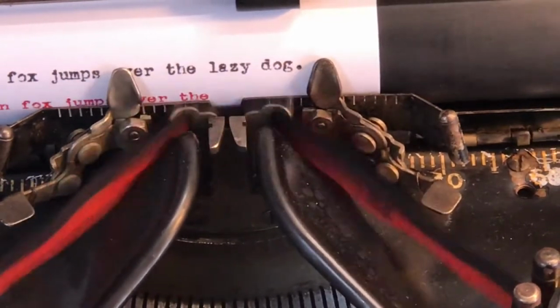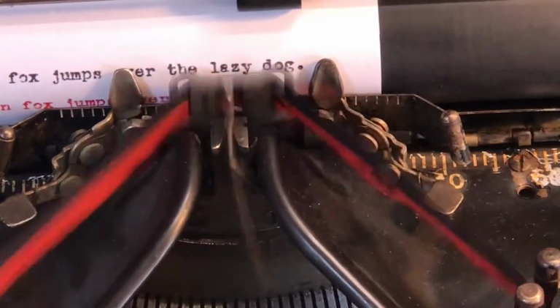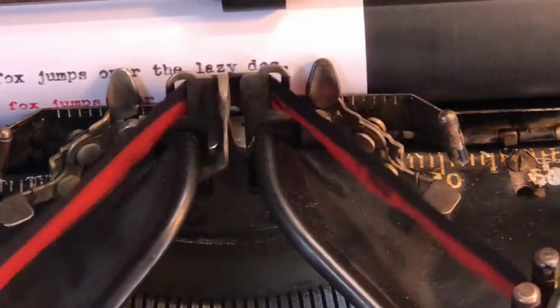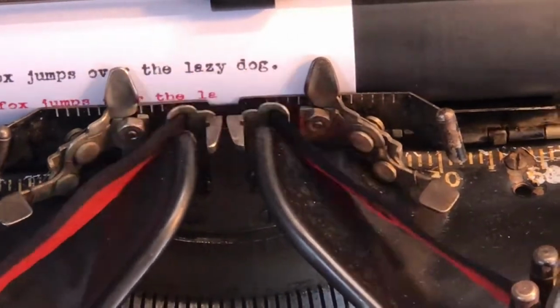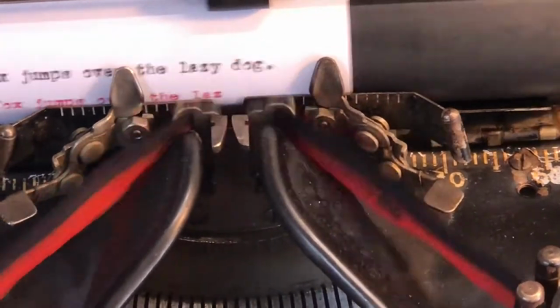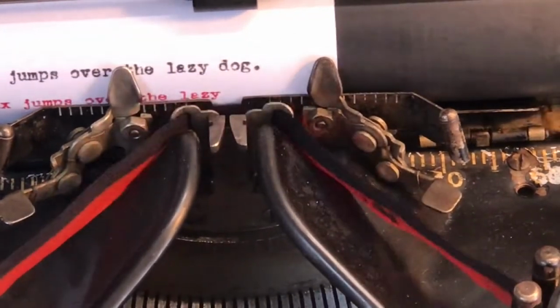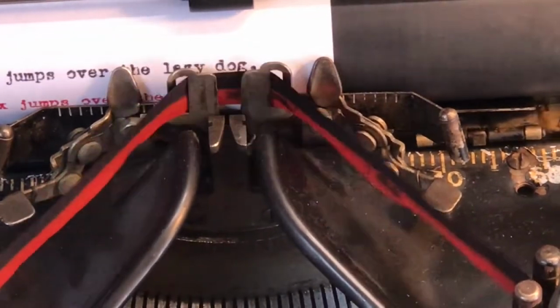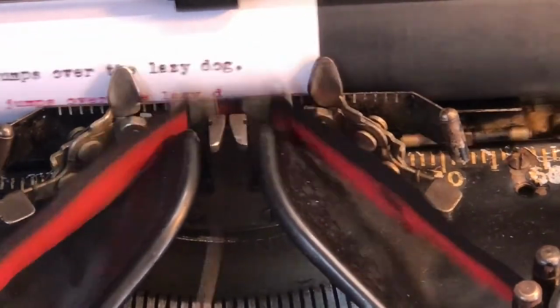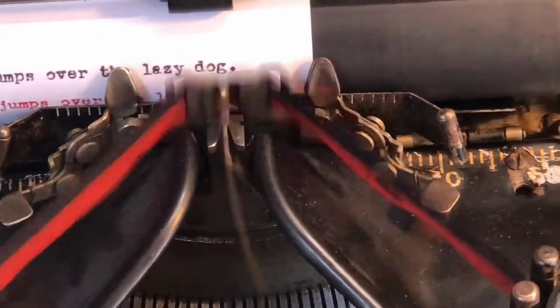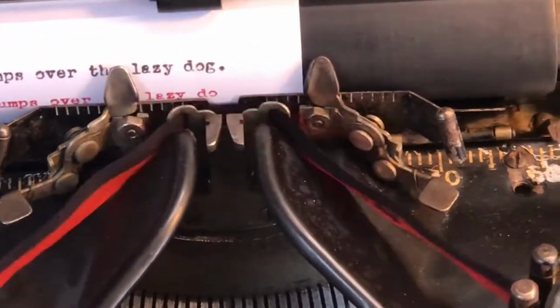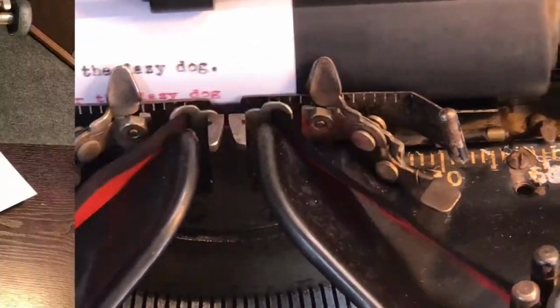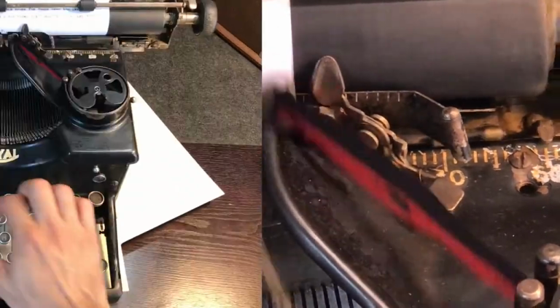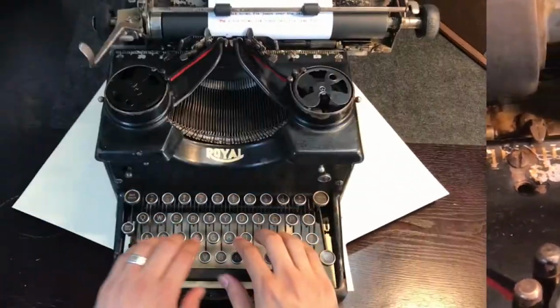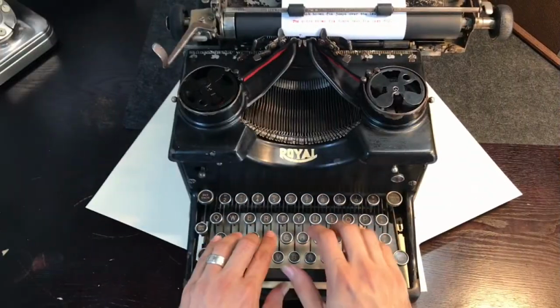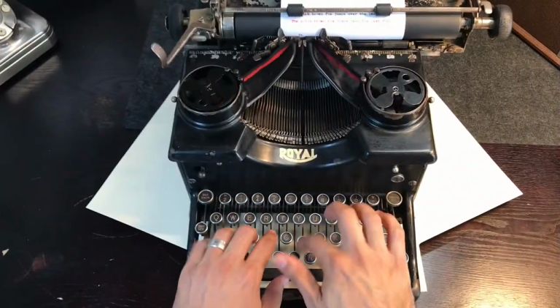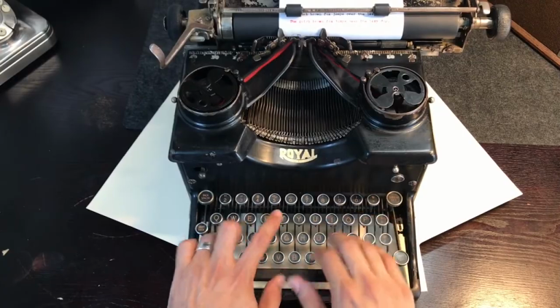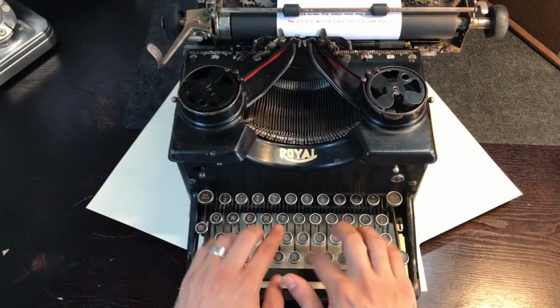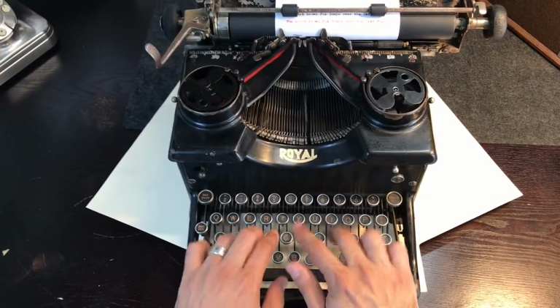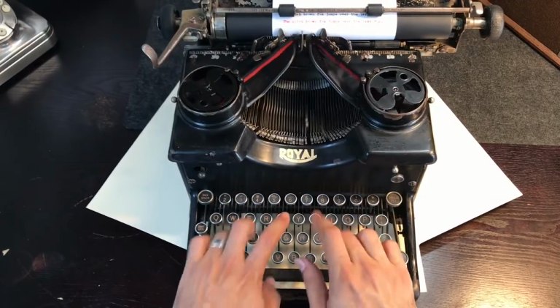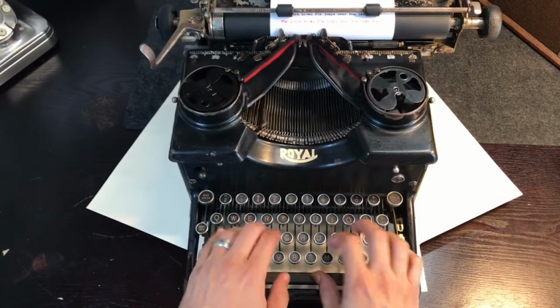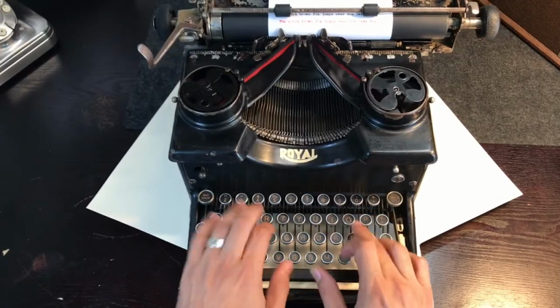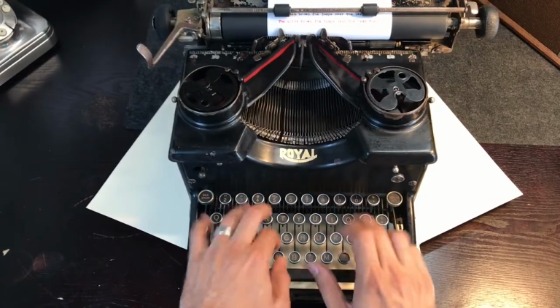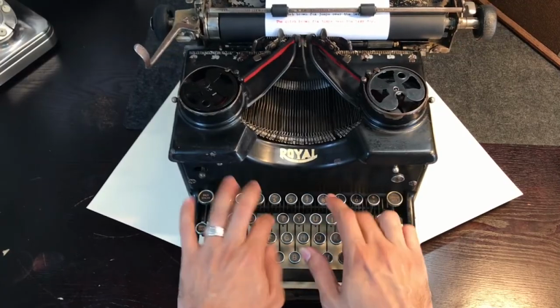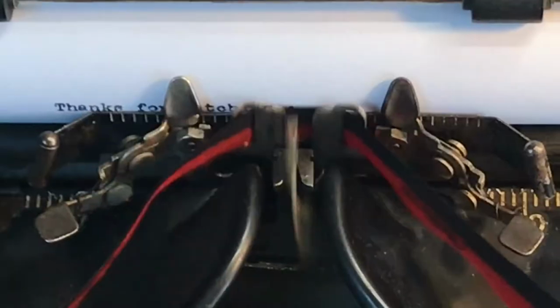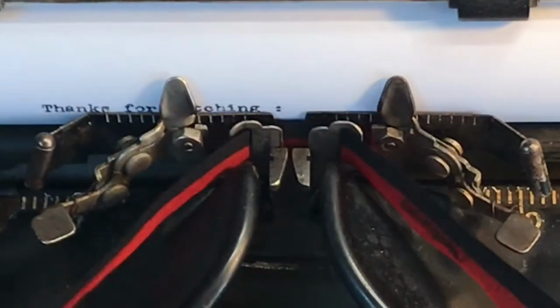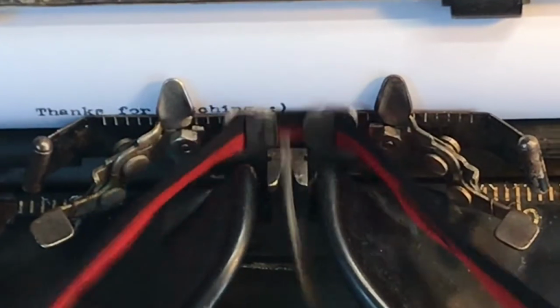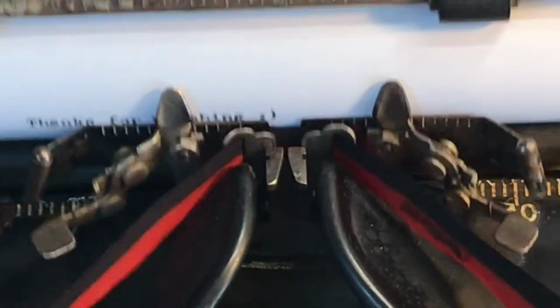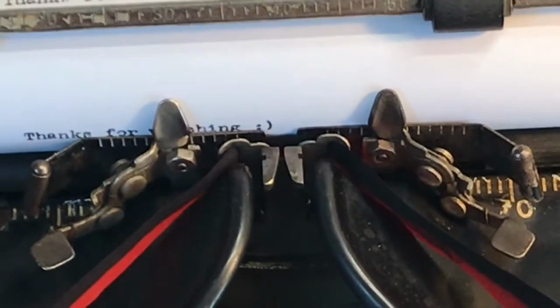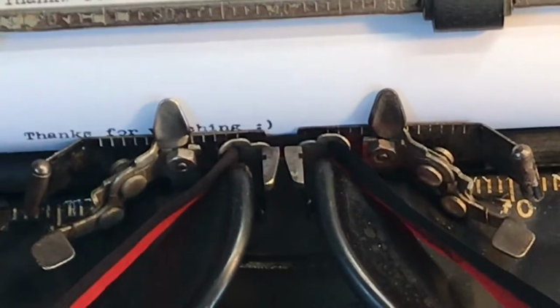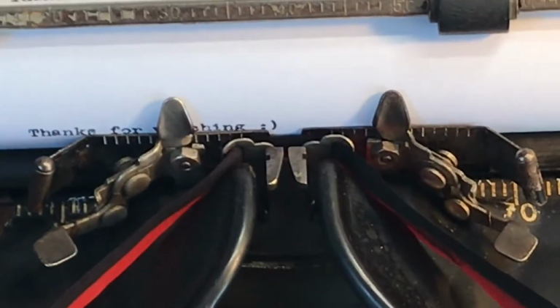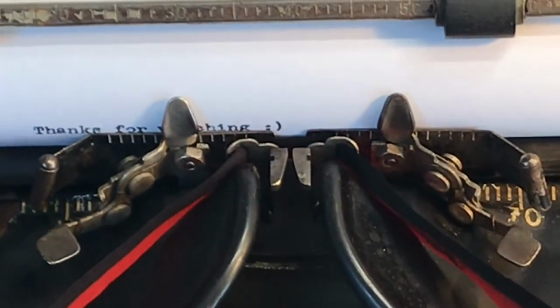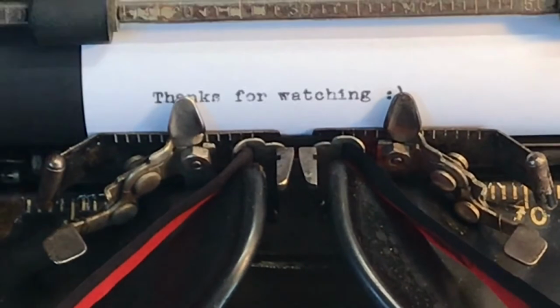If you're looking for a stunning classic in impressive condition, then this is a stellar choice.